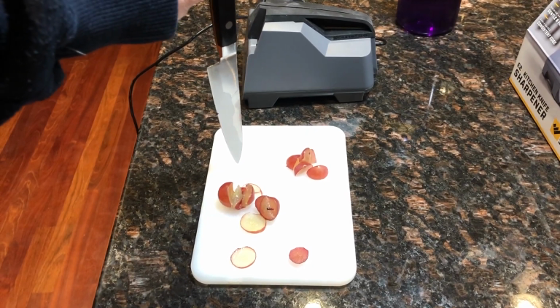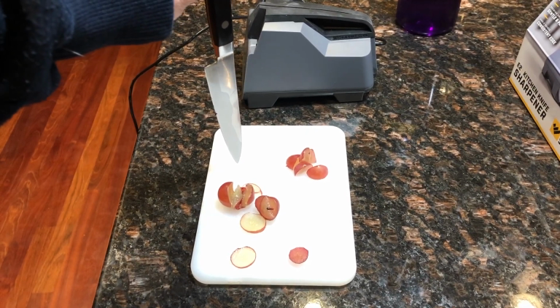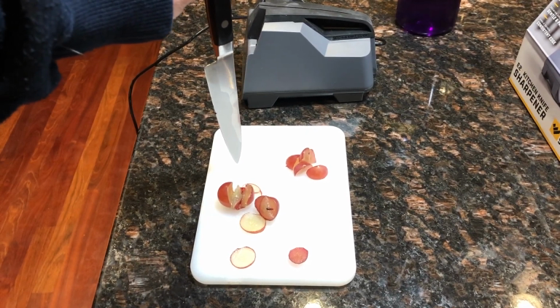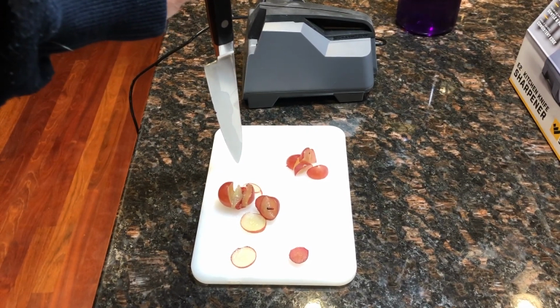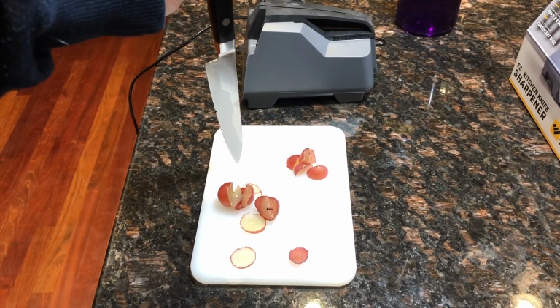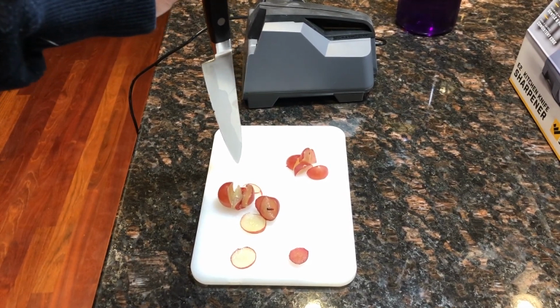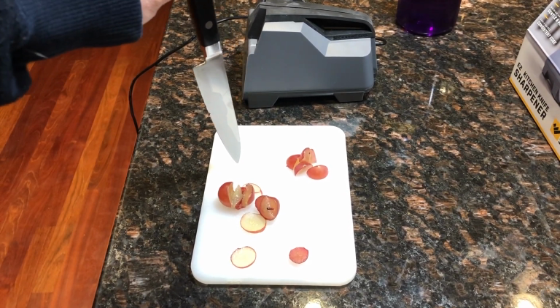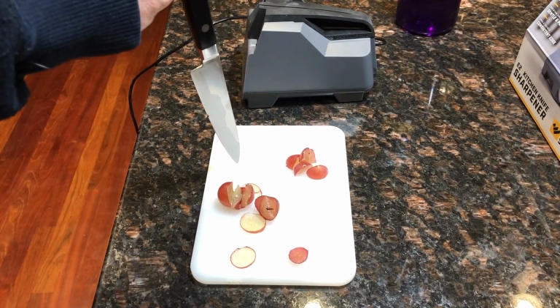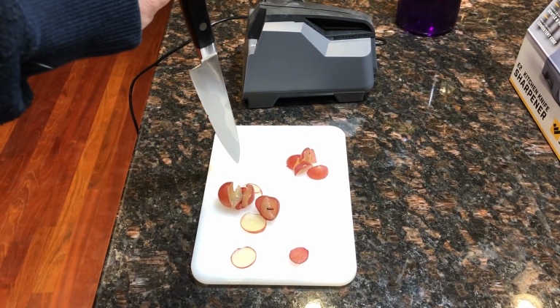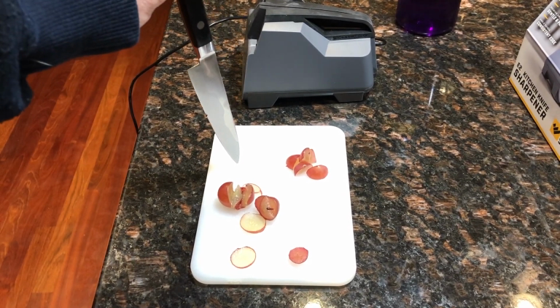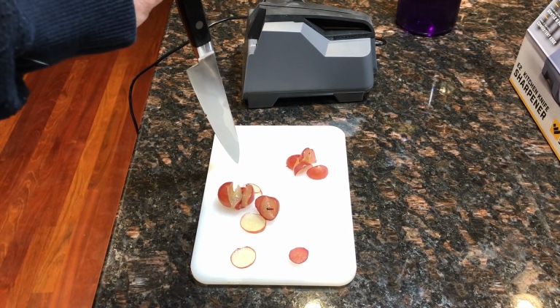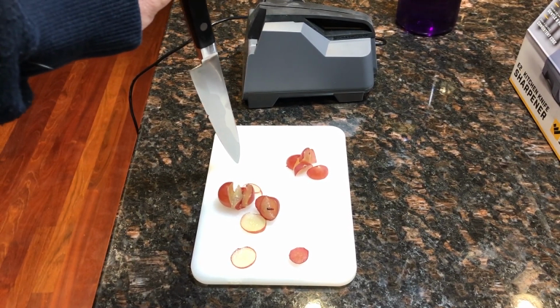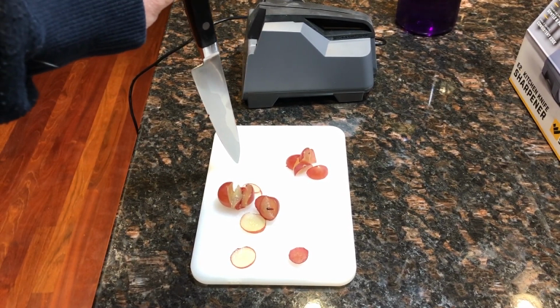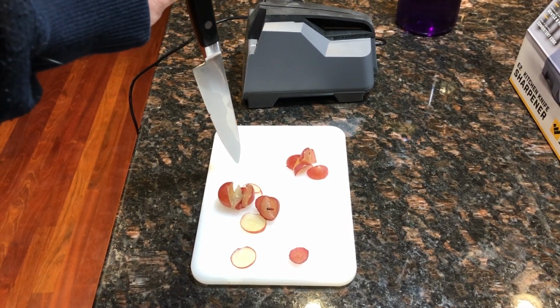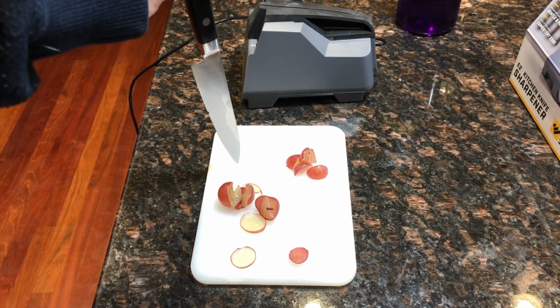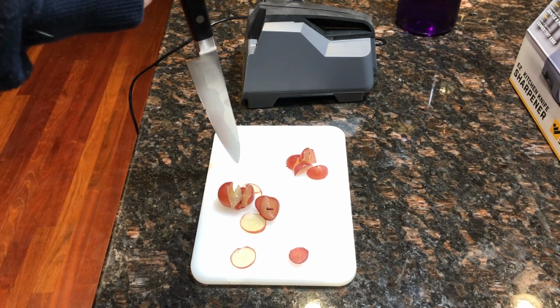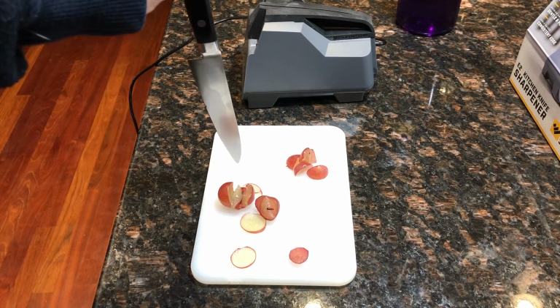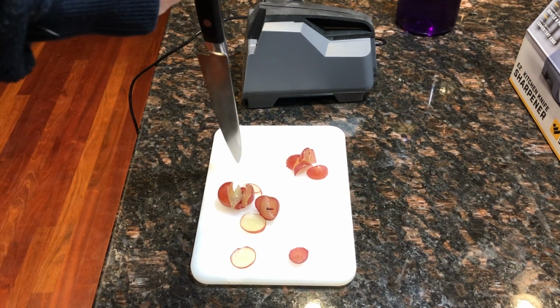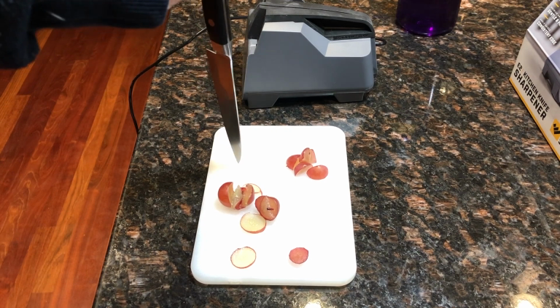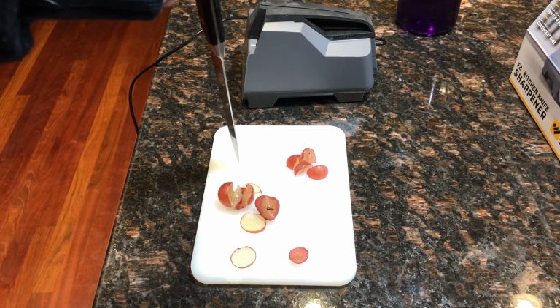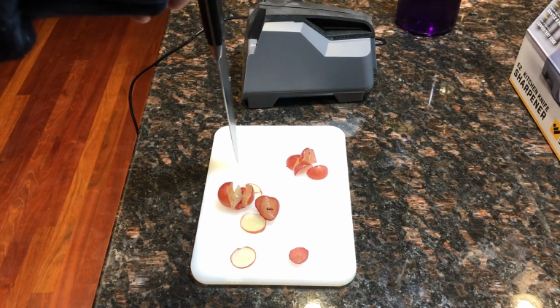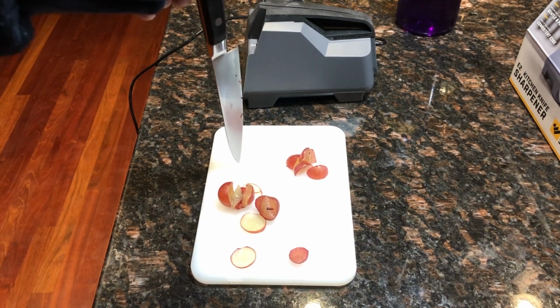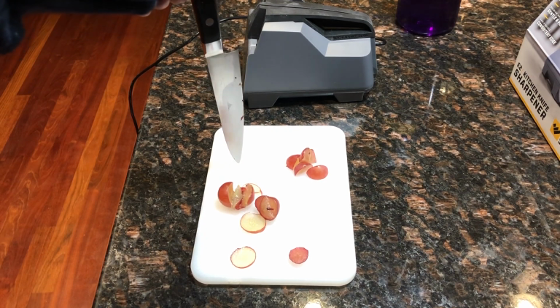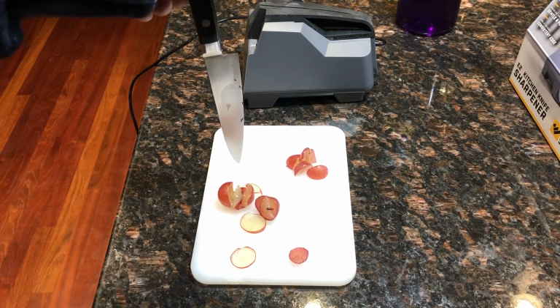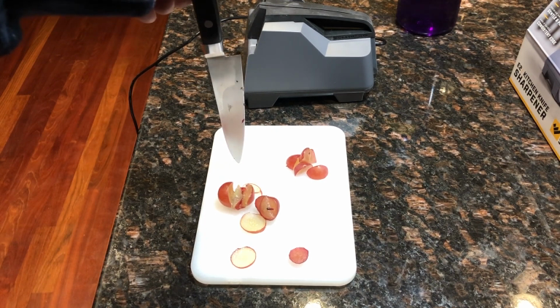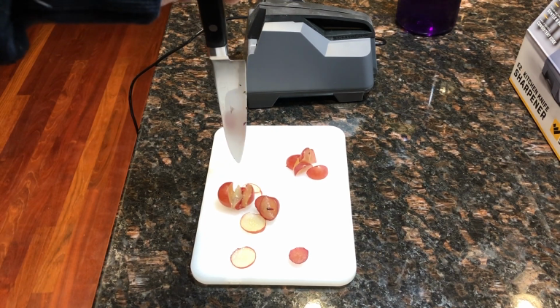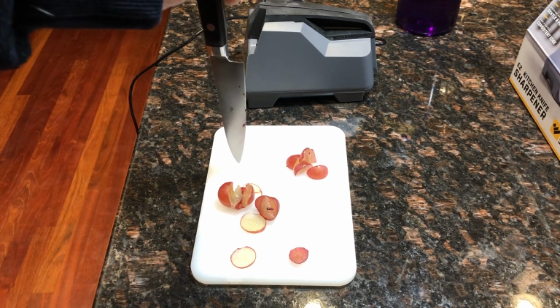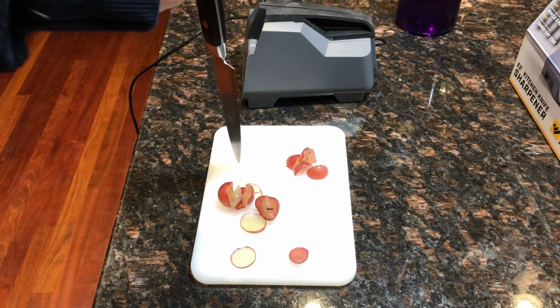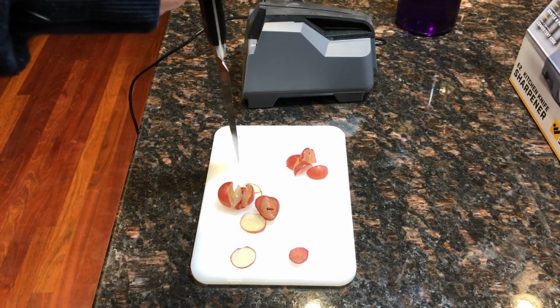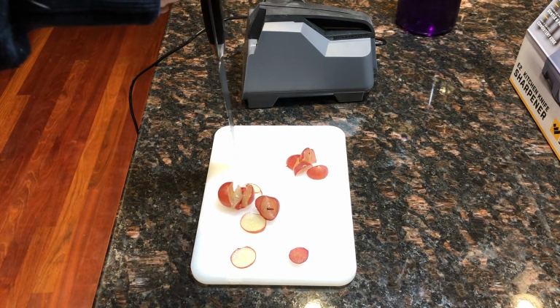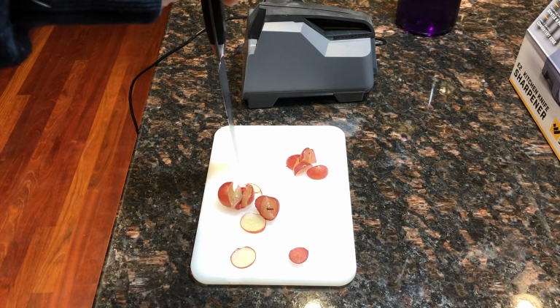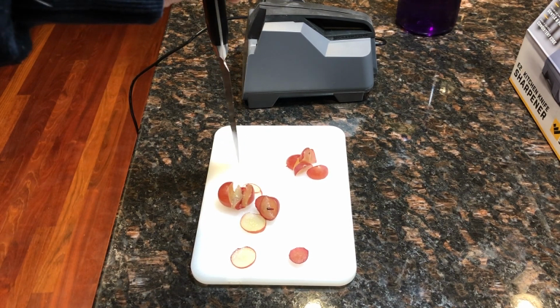Fixitoni here. Today I'm going to show you how to sharpen a kitchen knife.